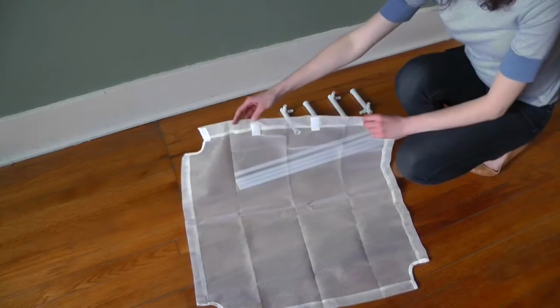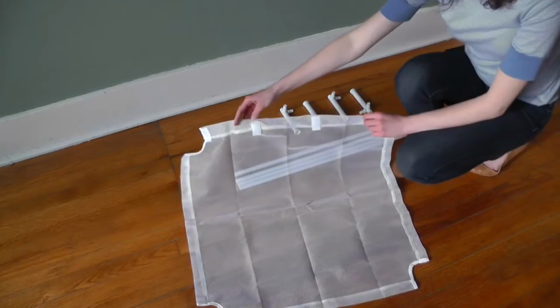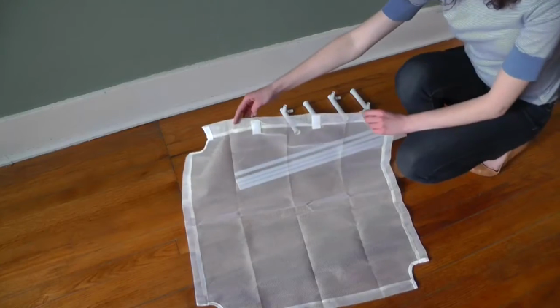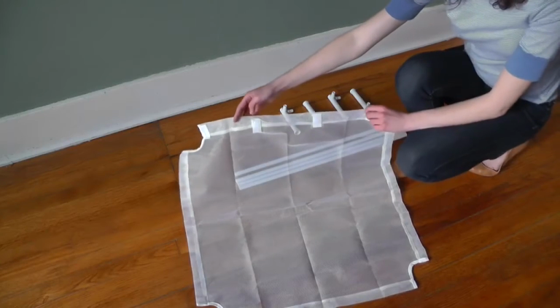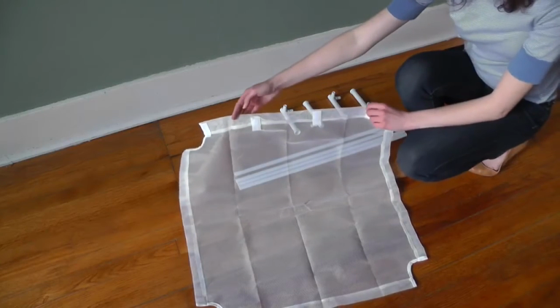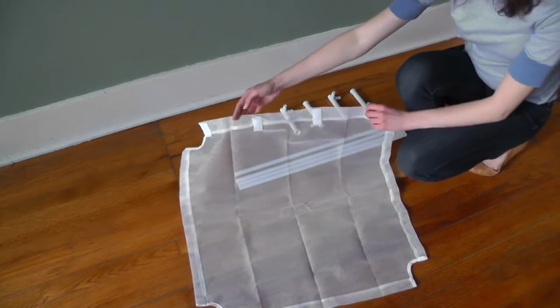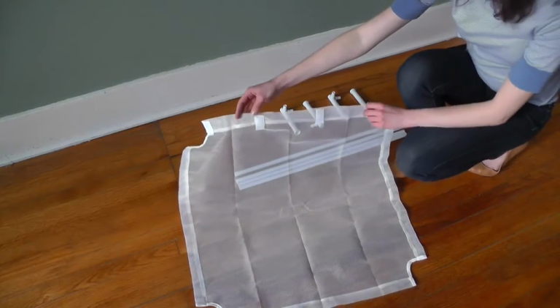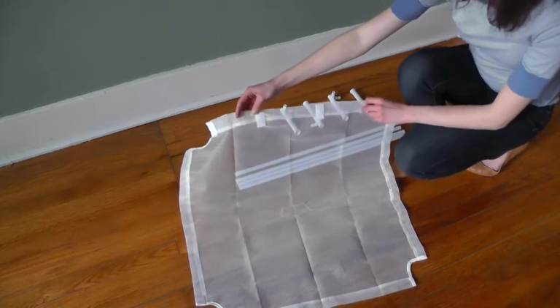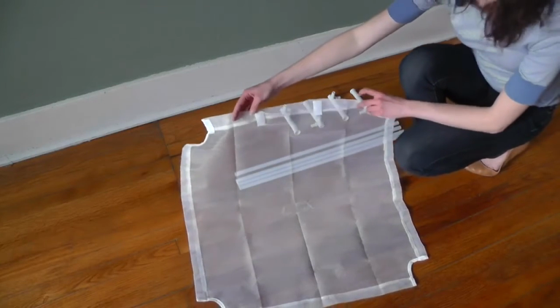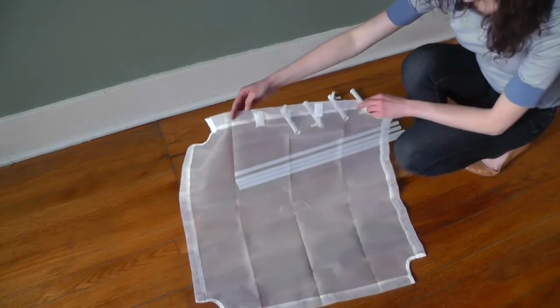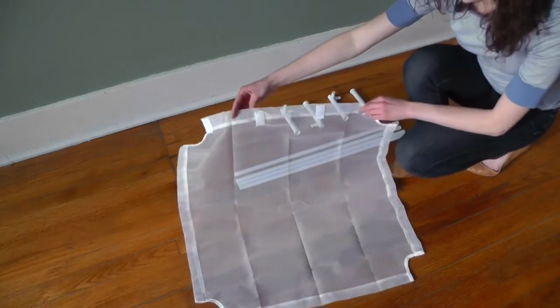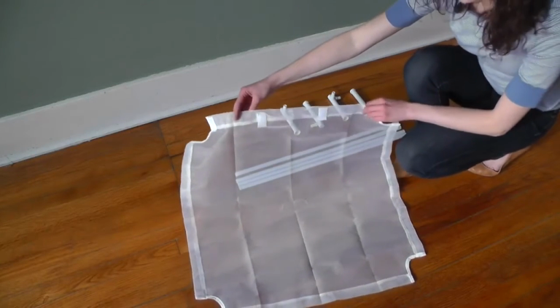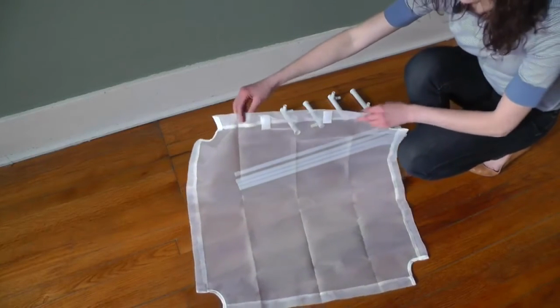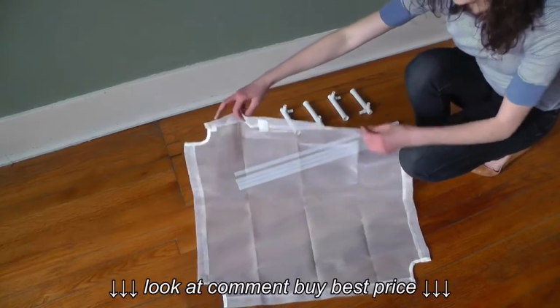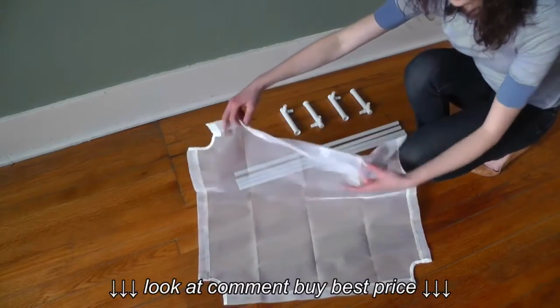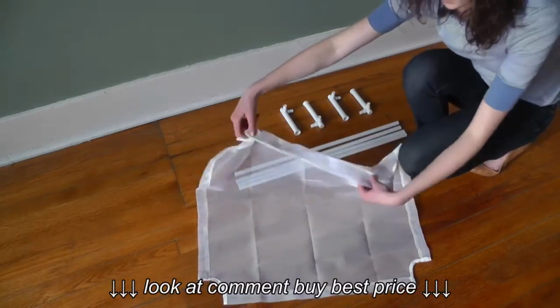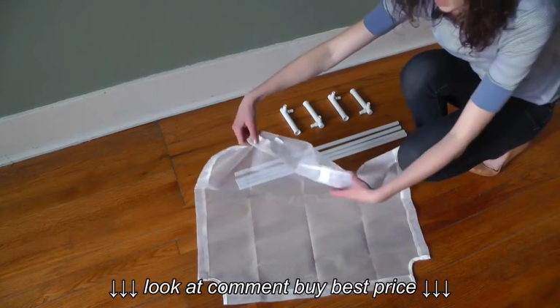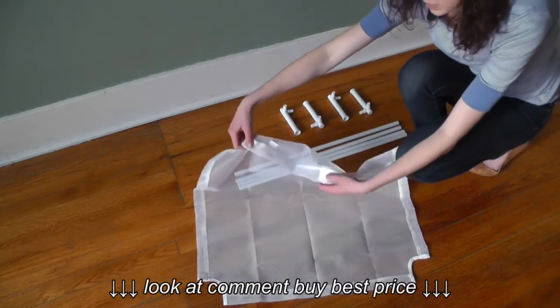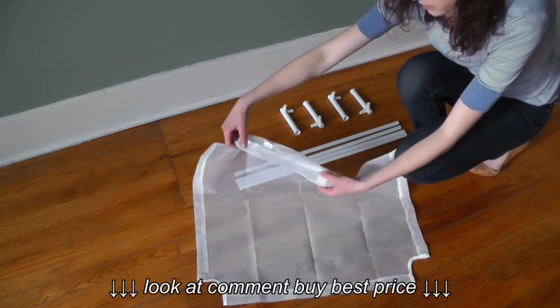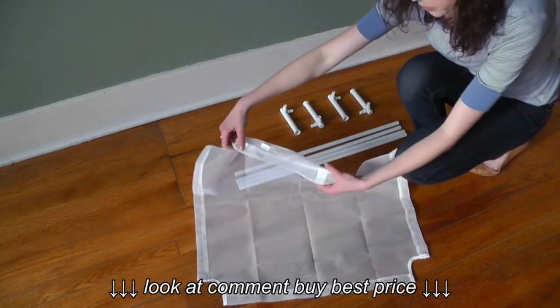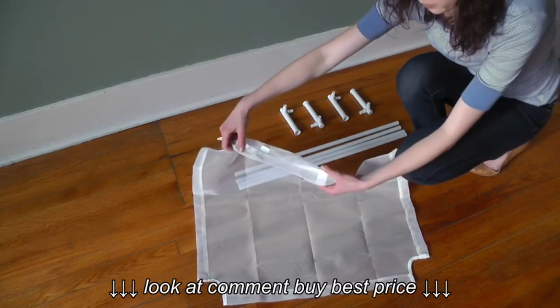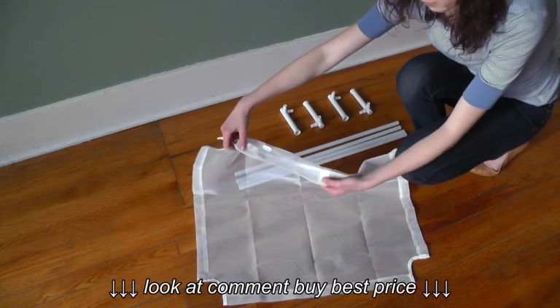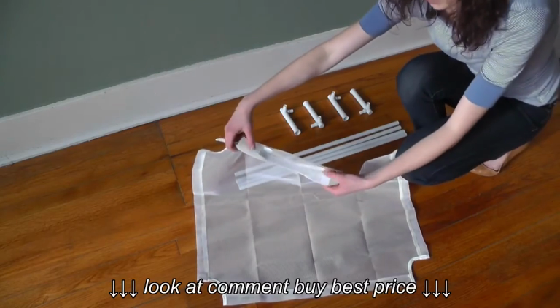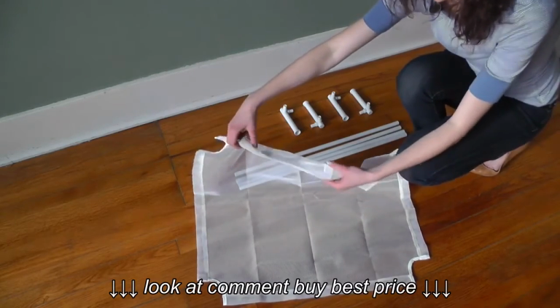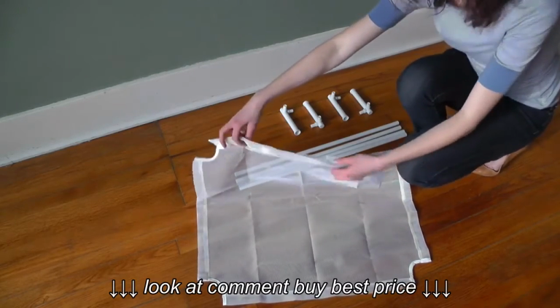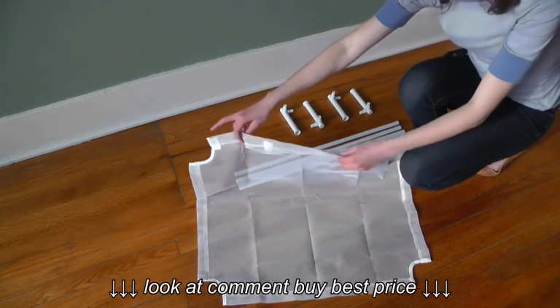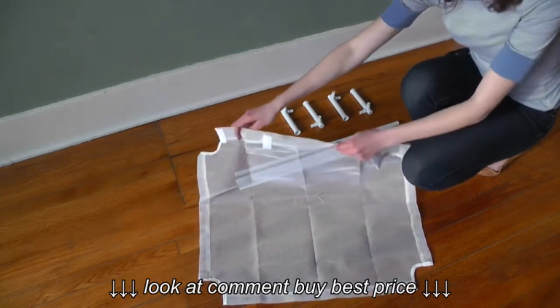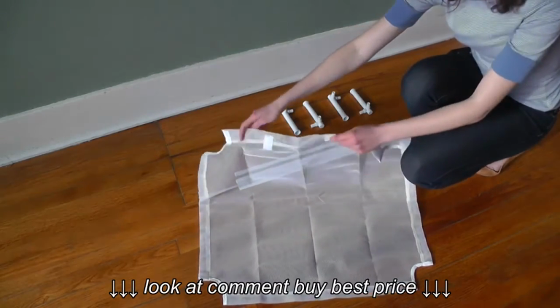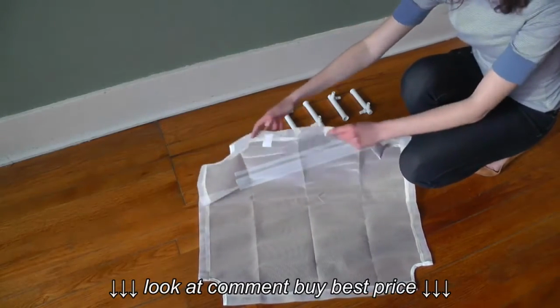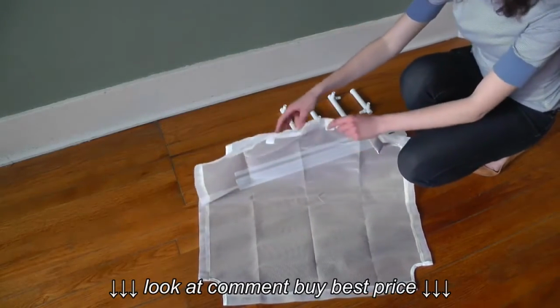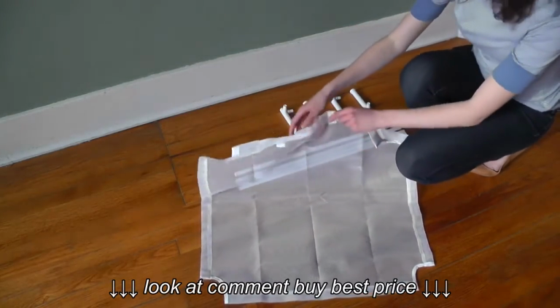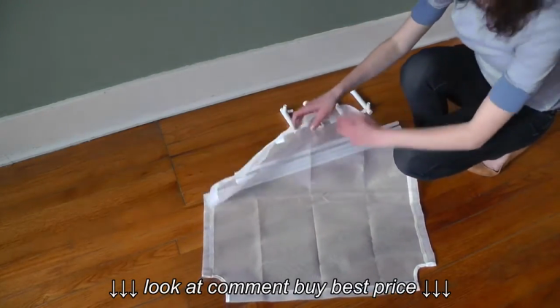First, open up the netting. You'll notice that one side has velcro on the back, so we'll save that side for last.